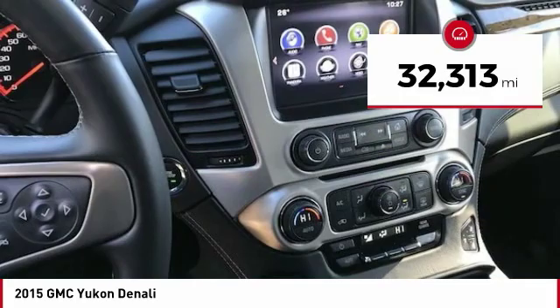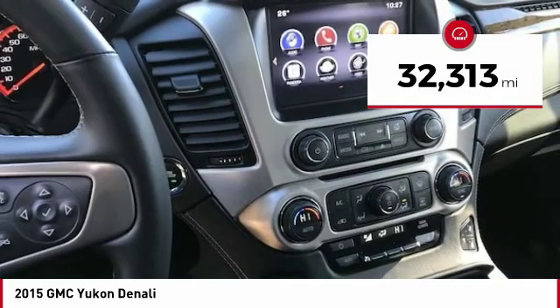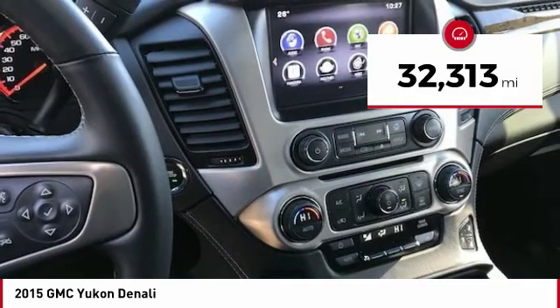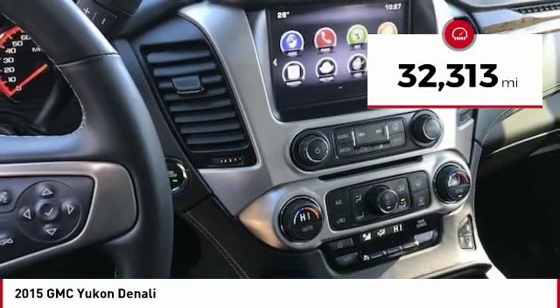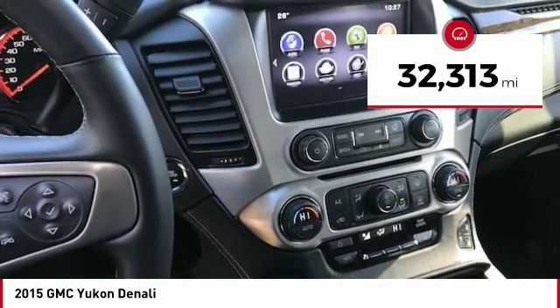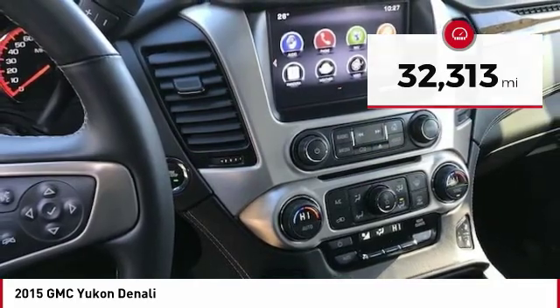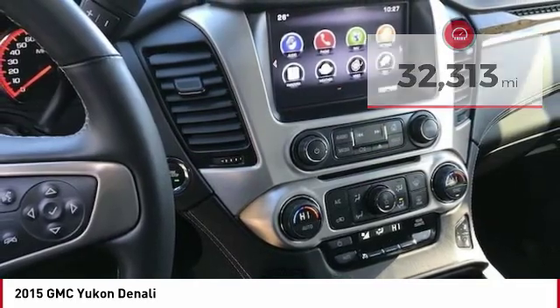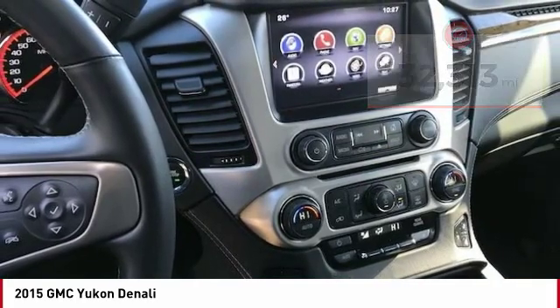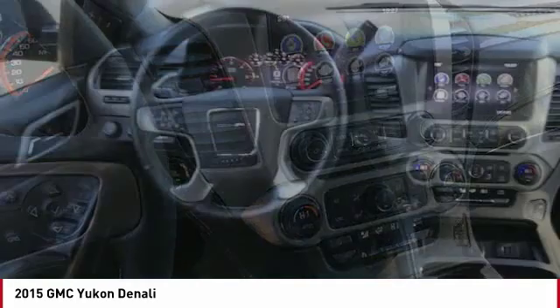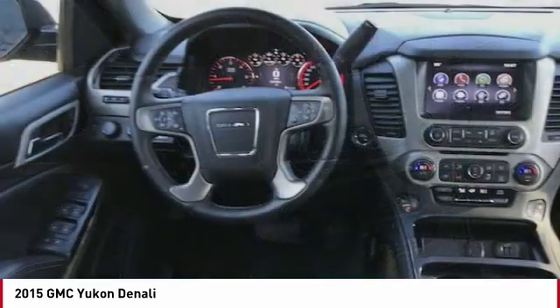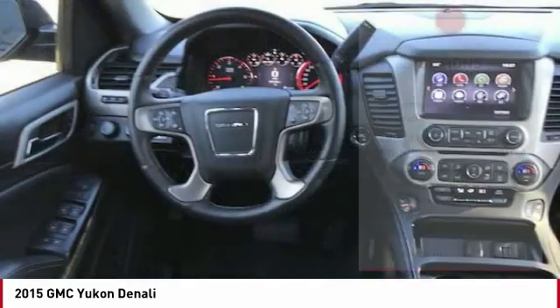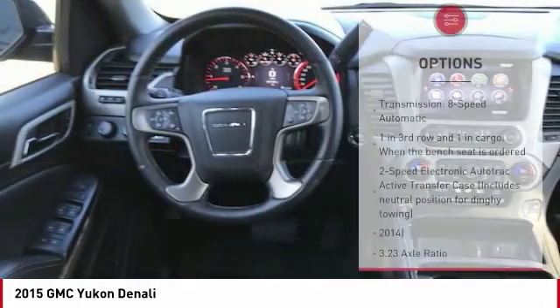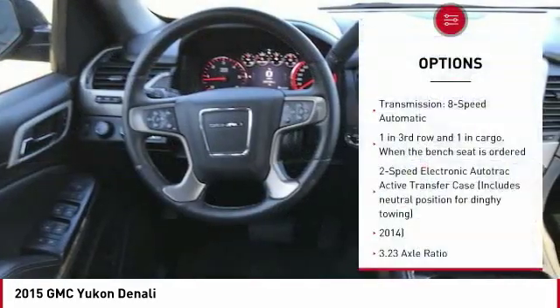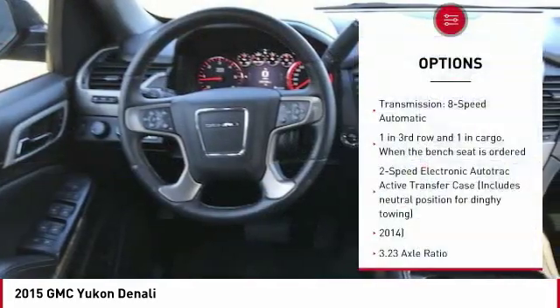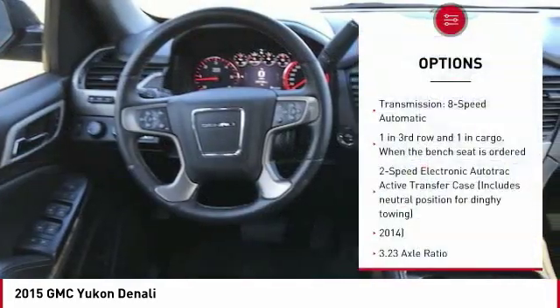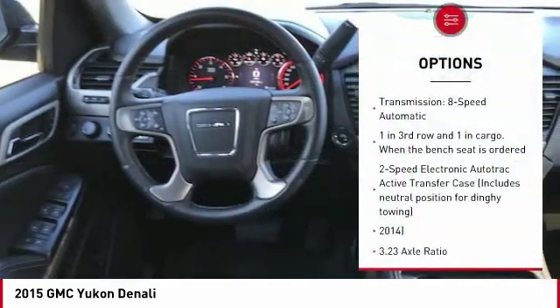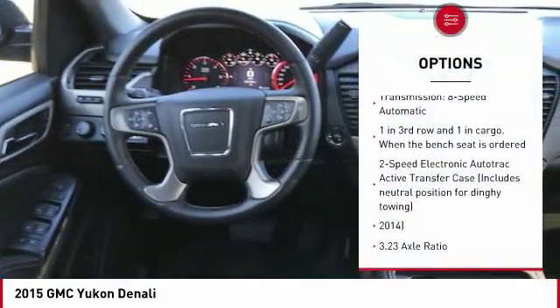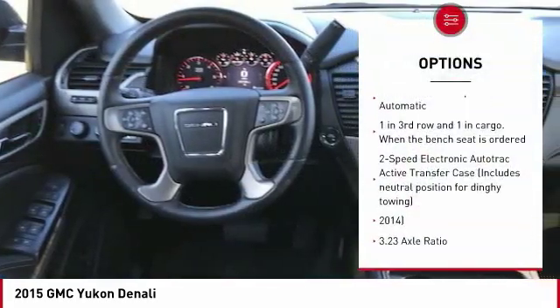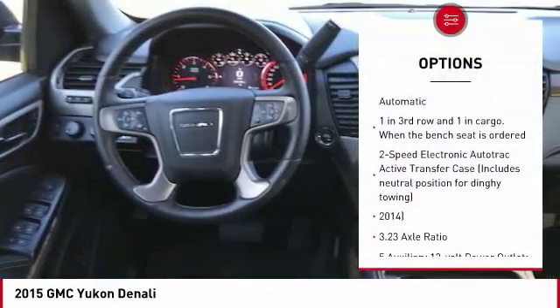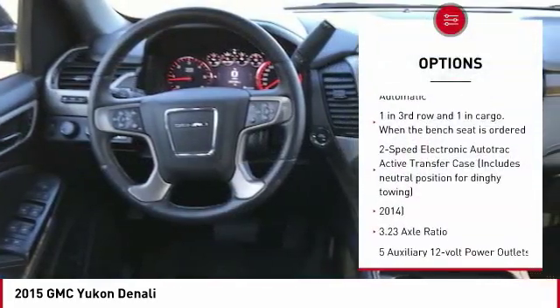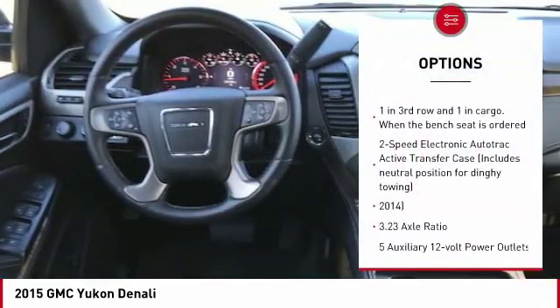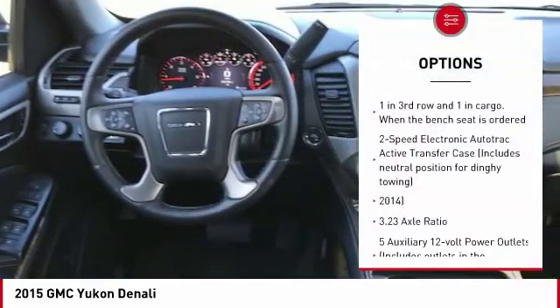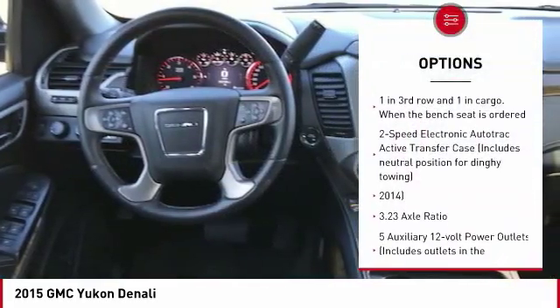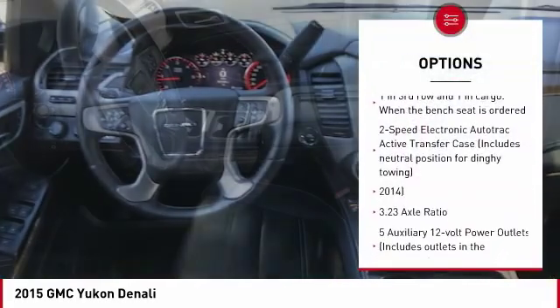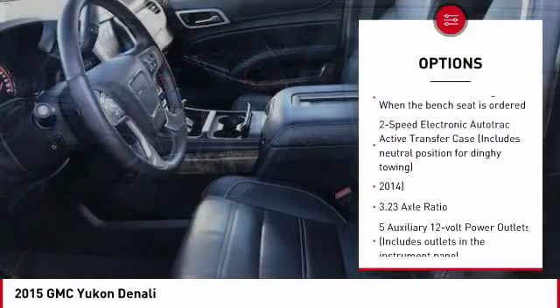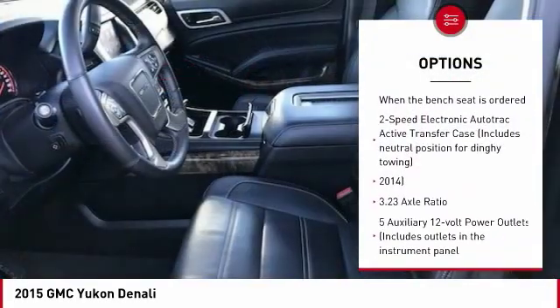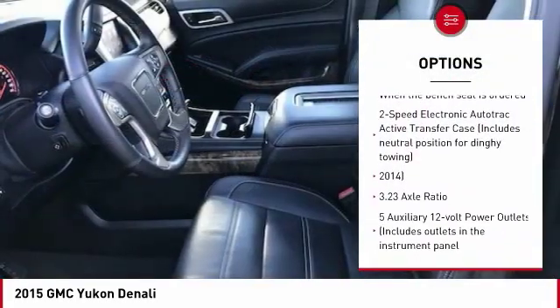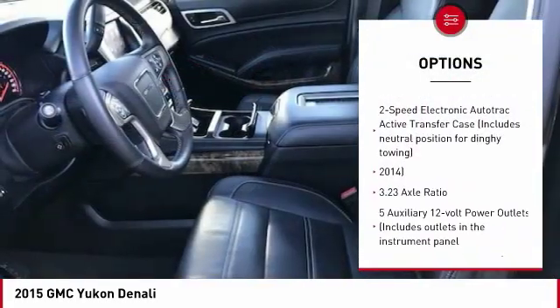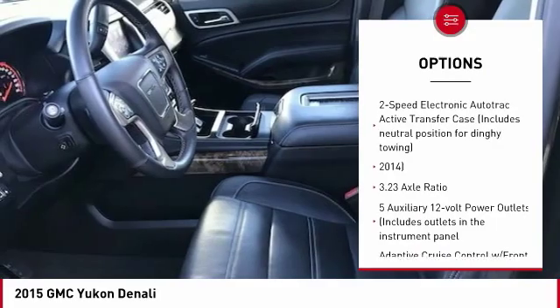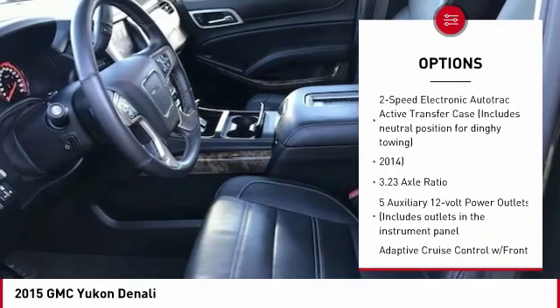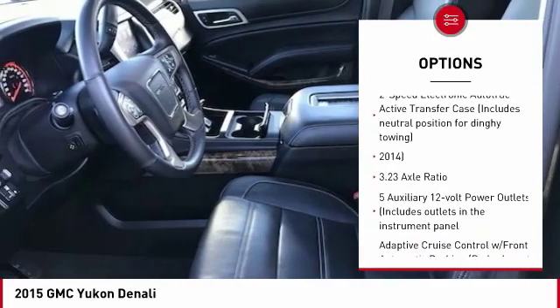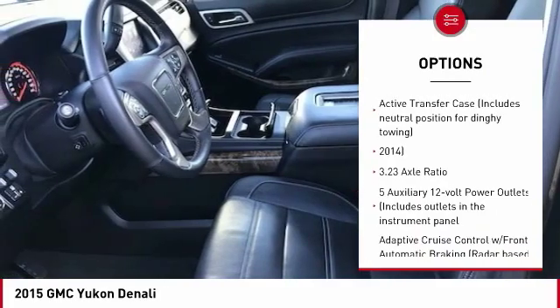Here are some of this vehicle's great options: console, power rear liftgate. Come see the car for yourself.